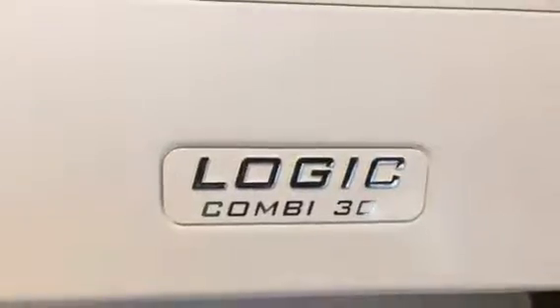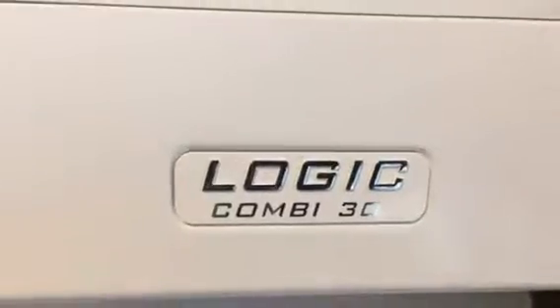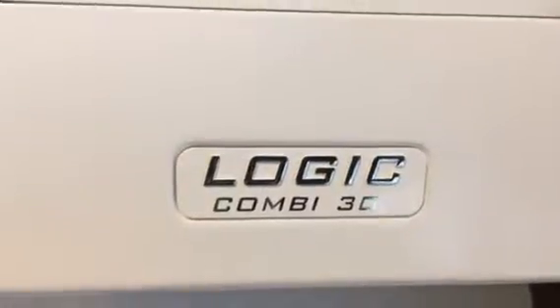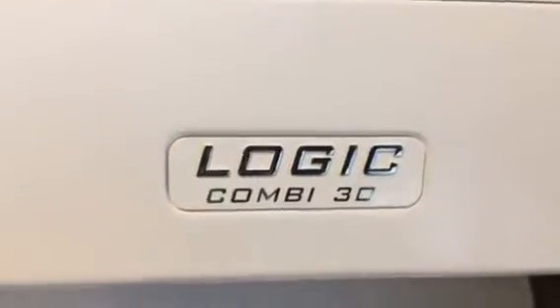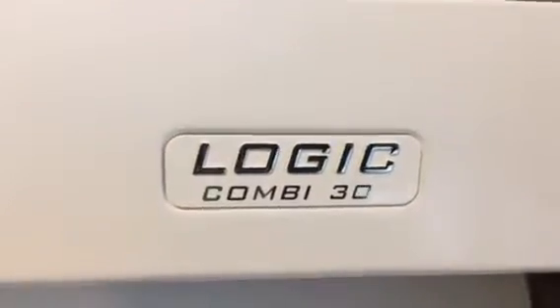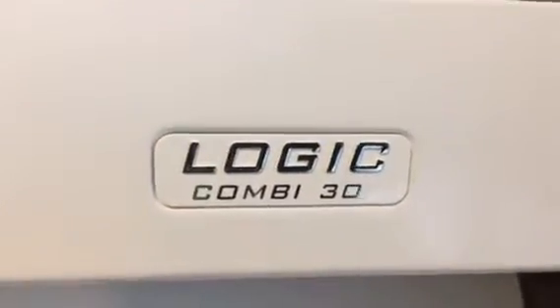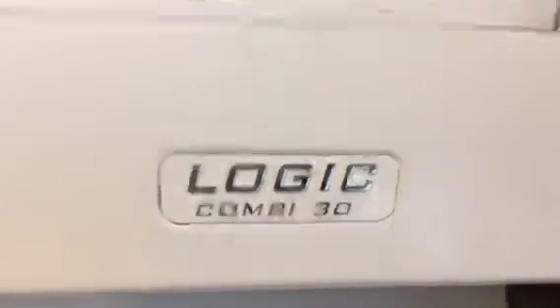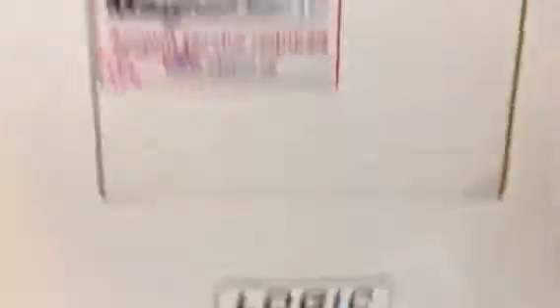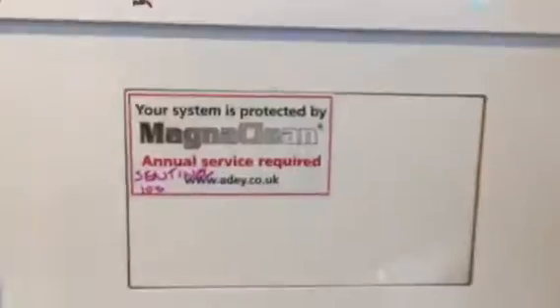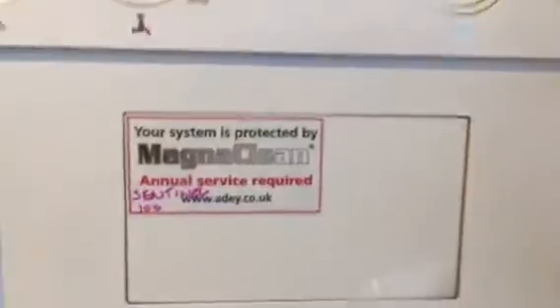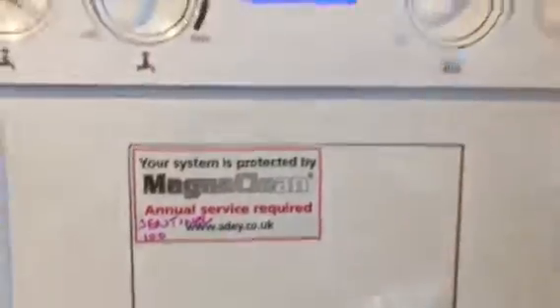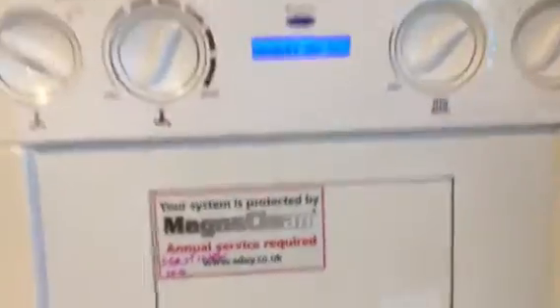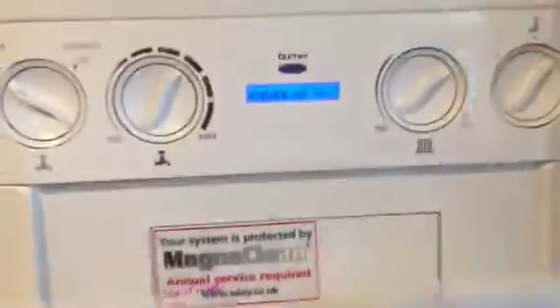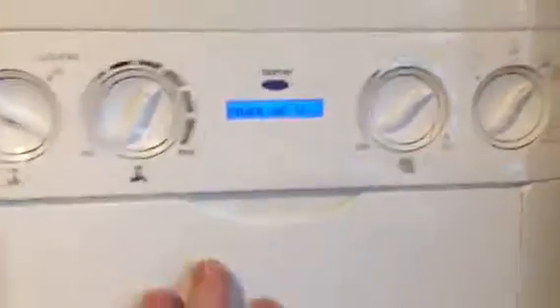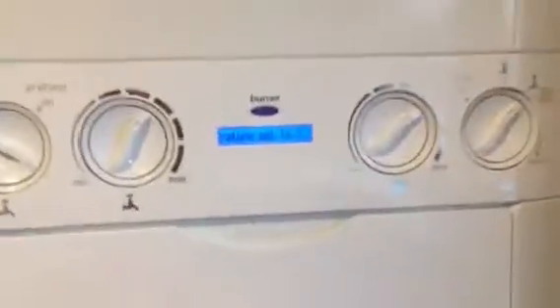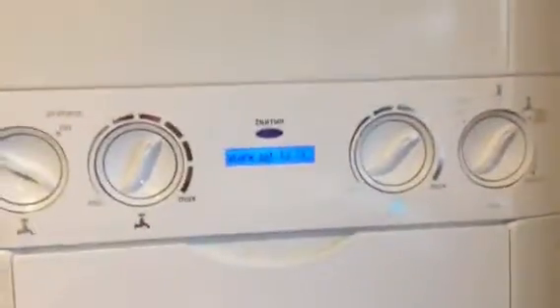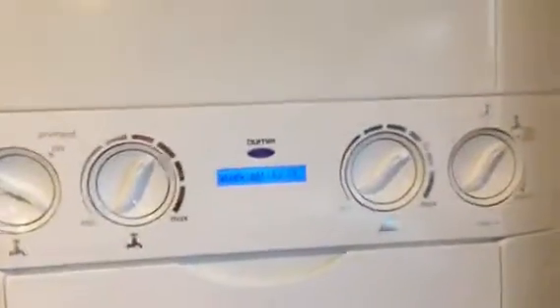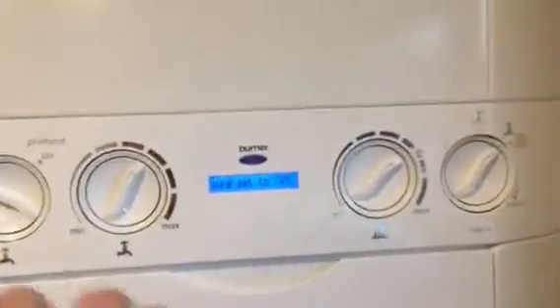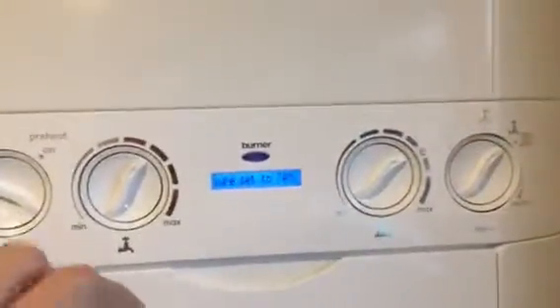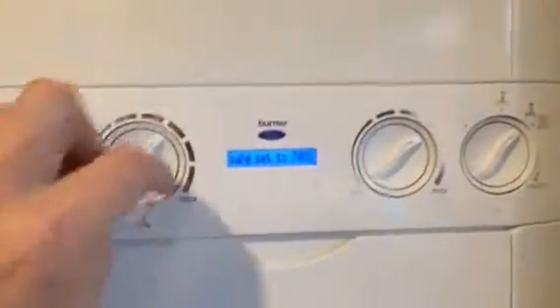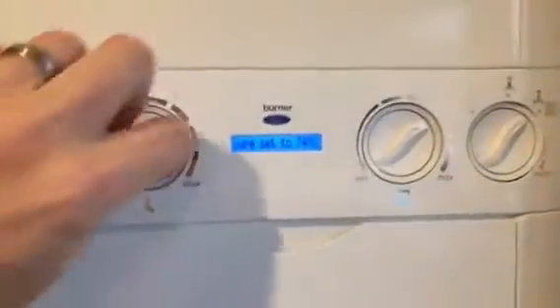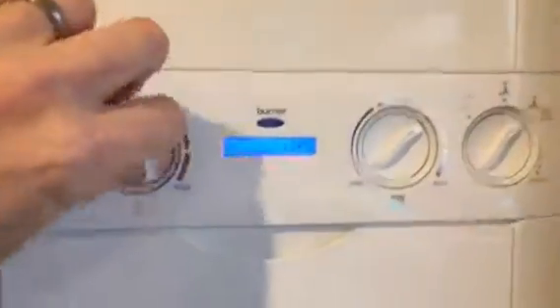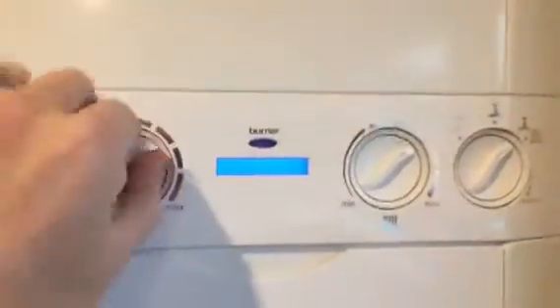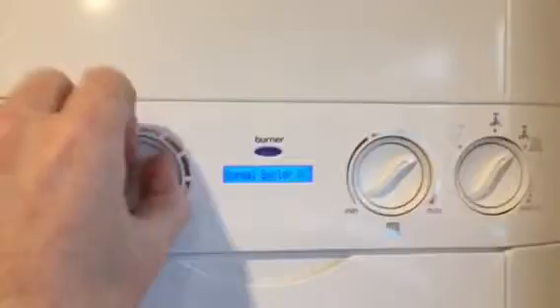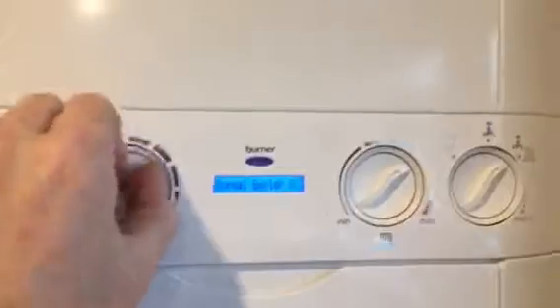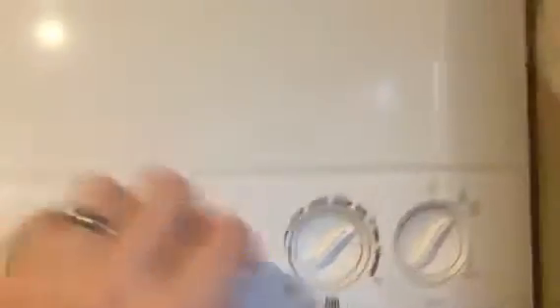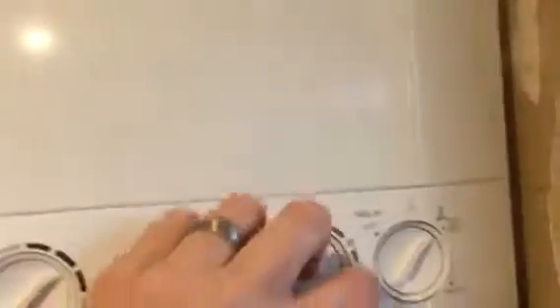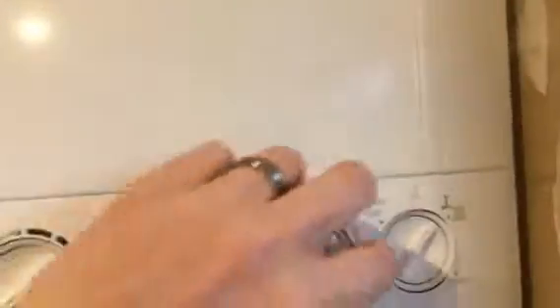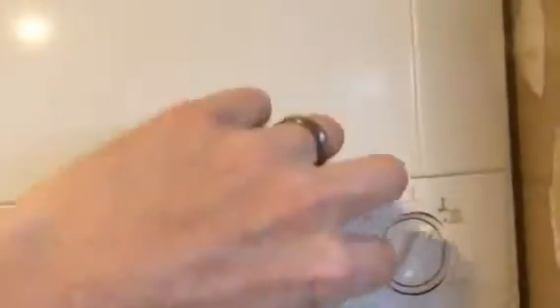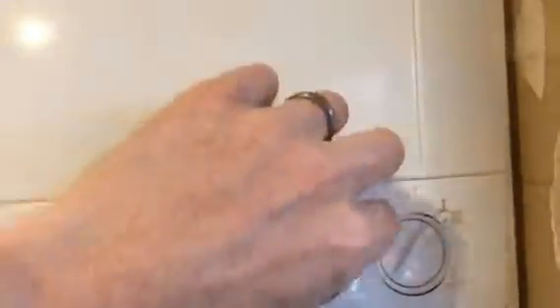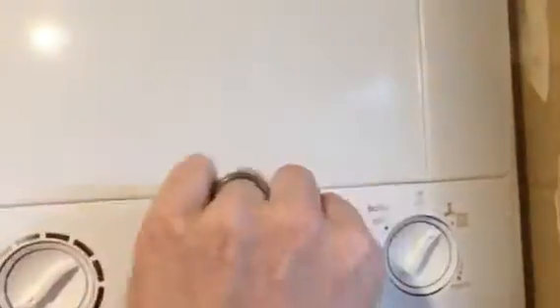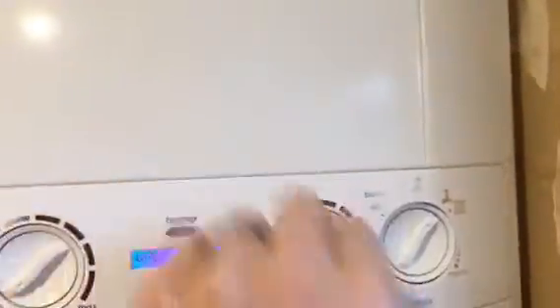Here's the fastest way to get your Logic Plus Combi boiler into installer mode so you can see what's going on with it — fault codes.